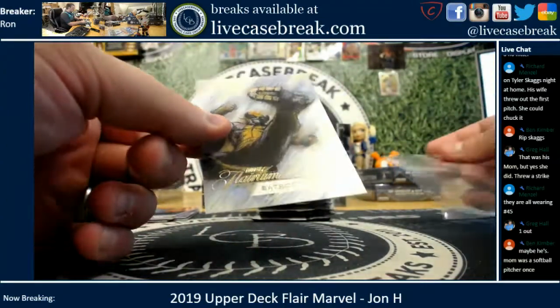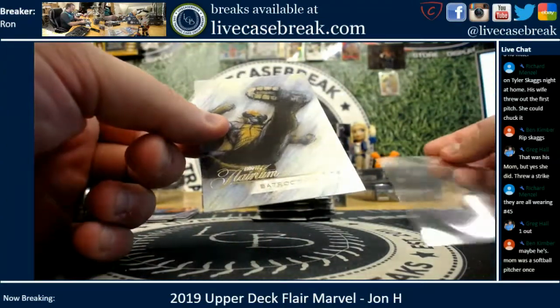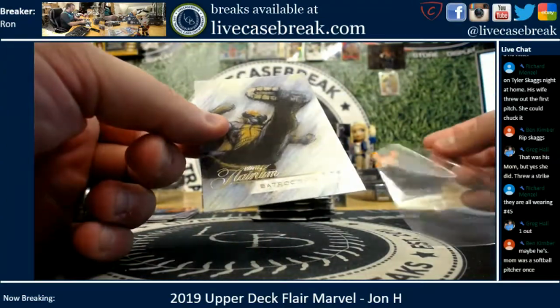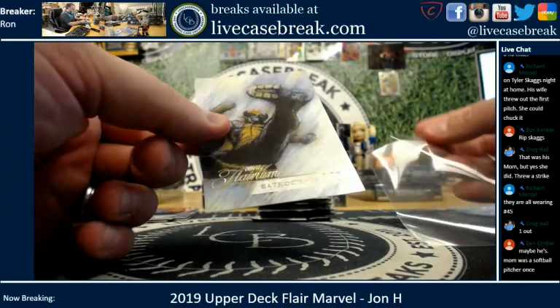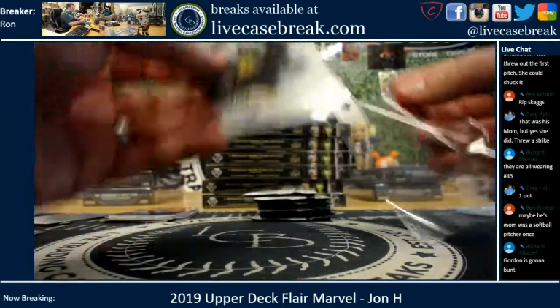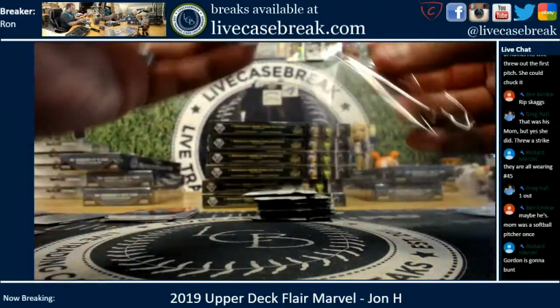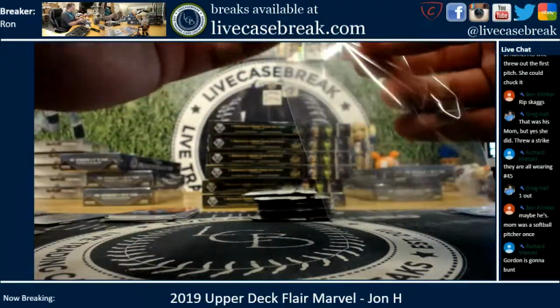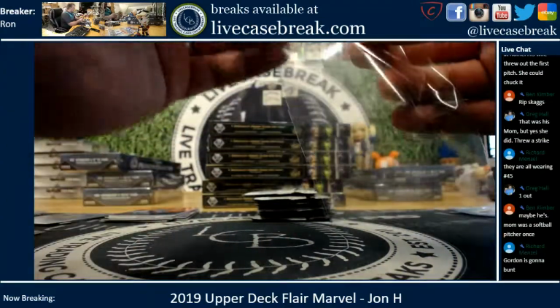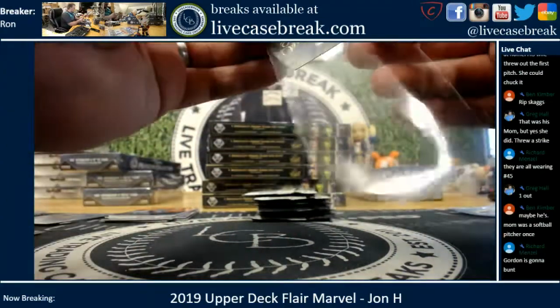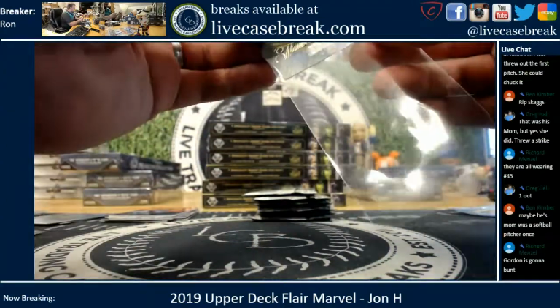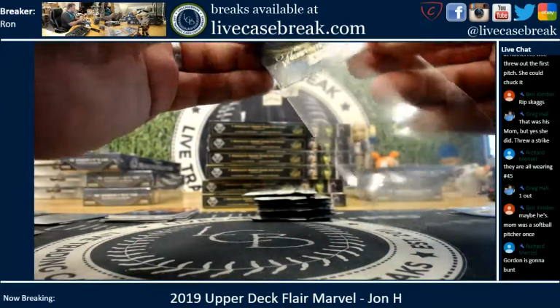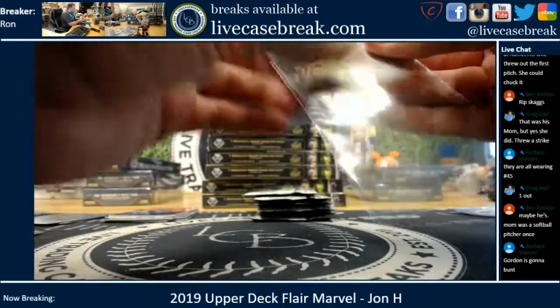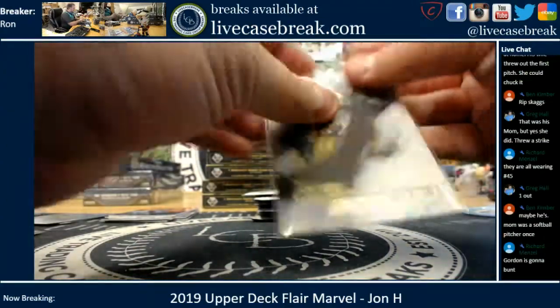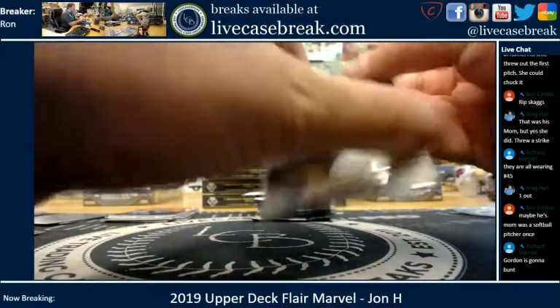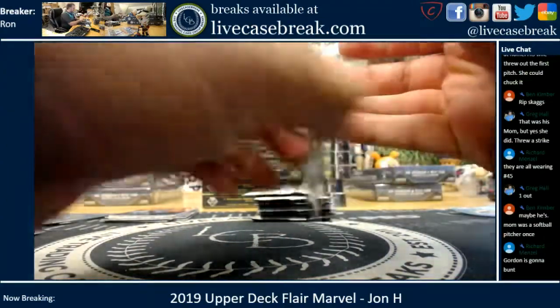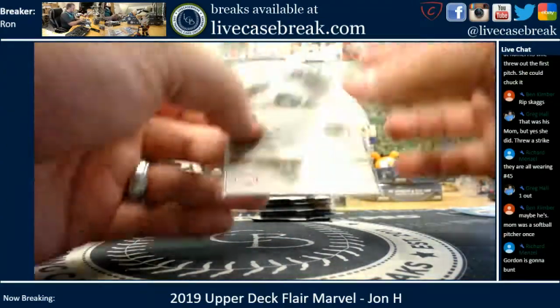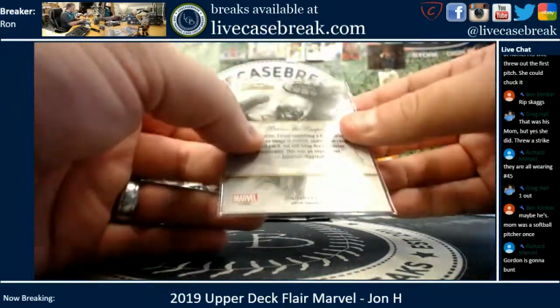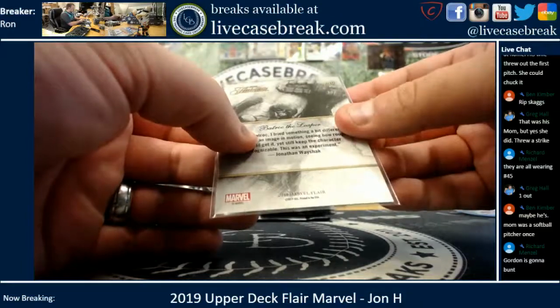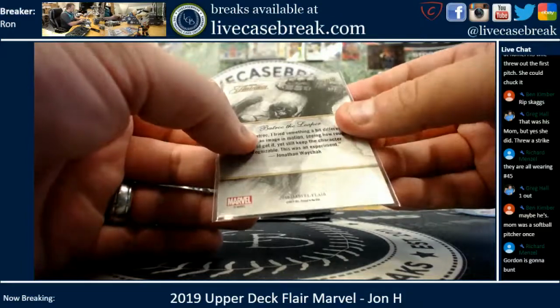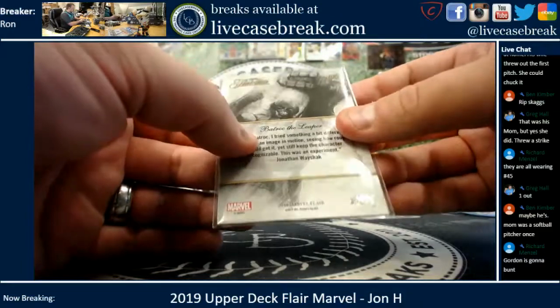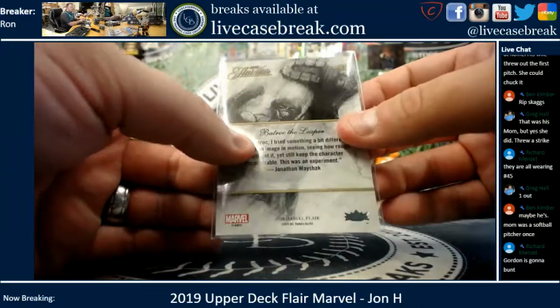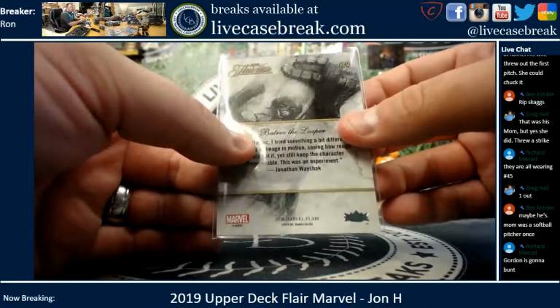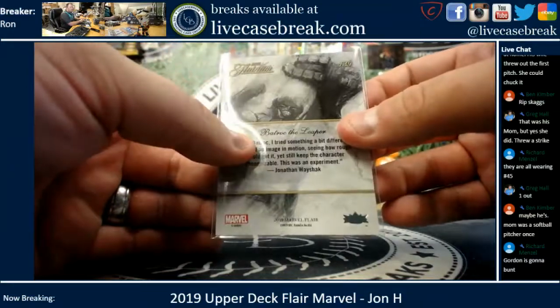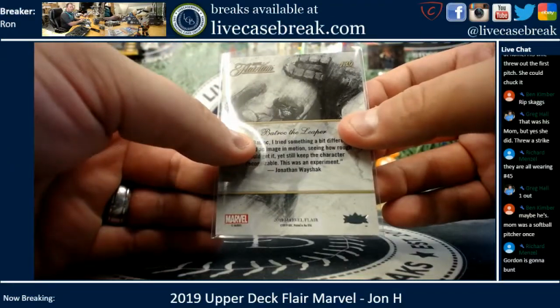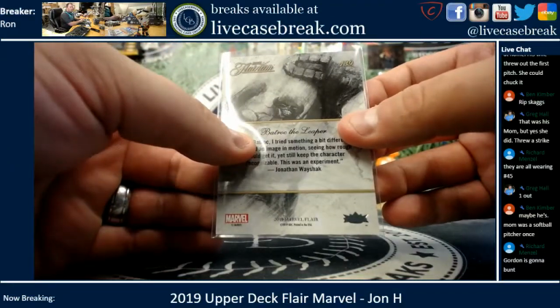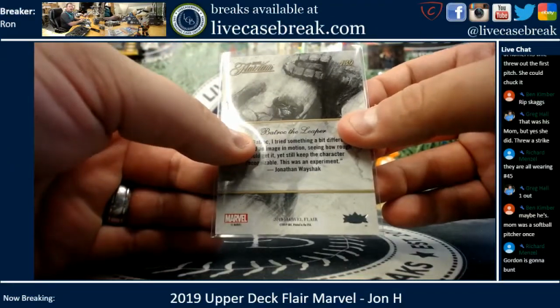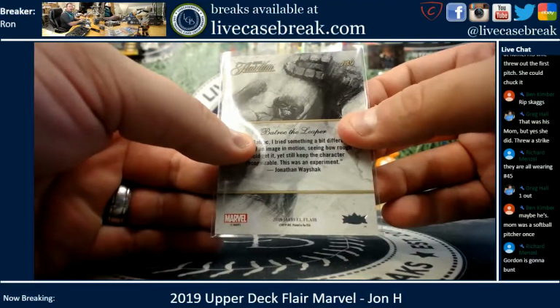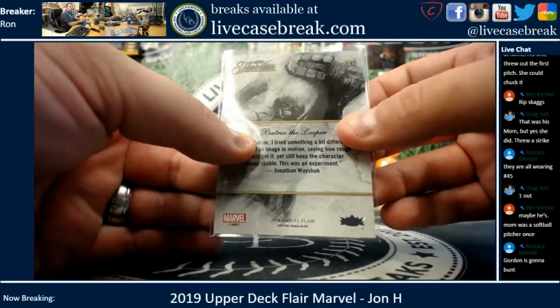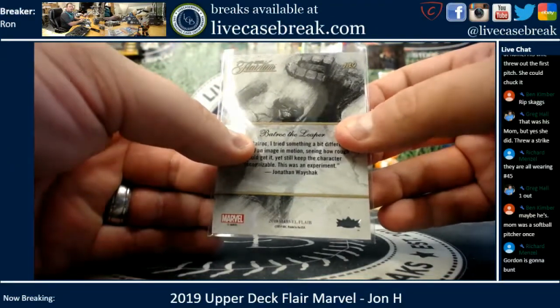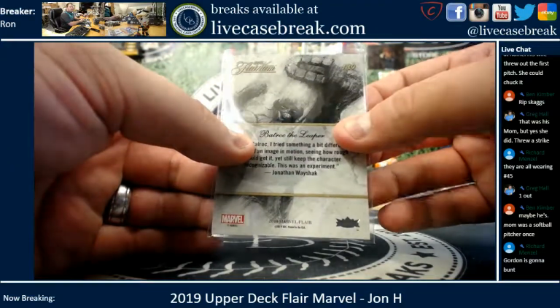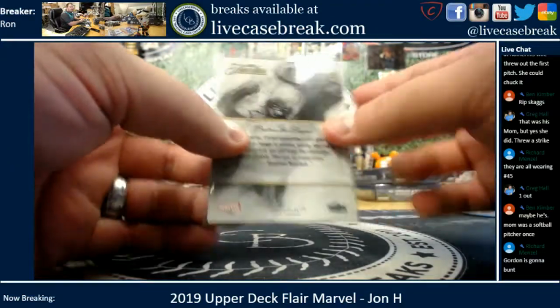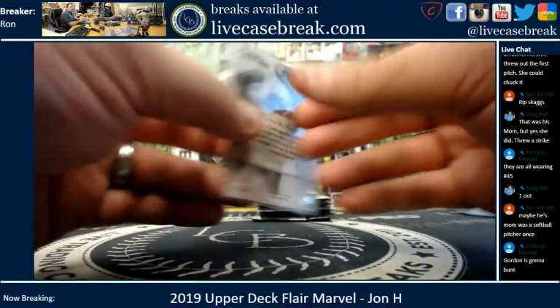Bat Rock the Leaper. Short print number 139 — first time we've seen that card.